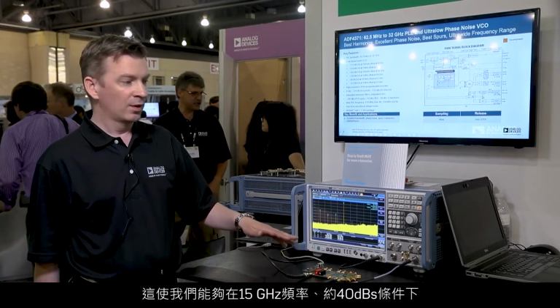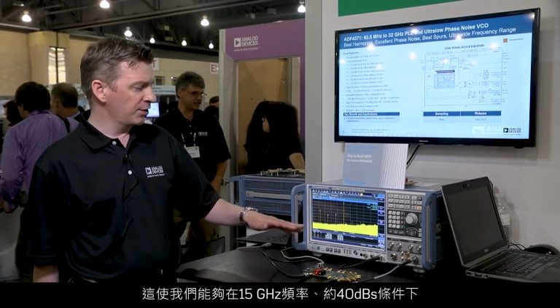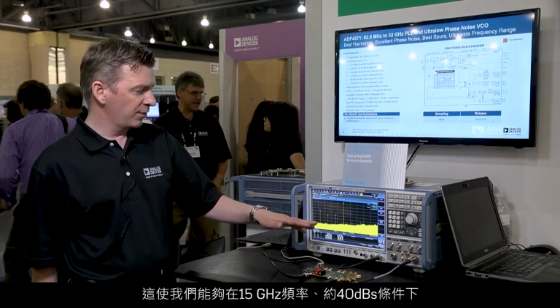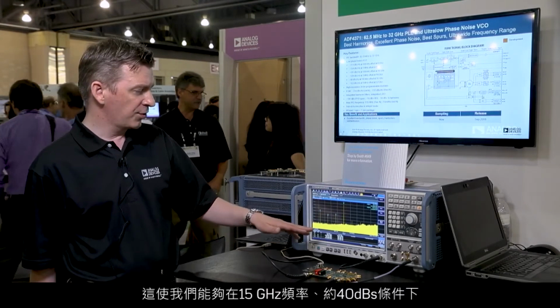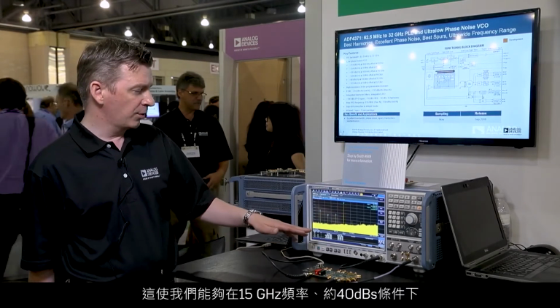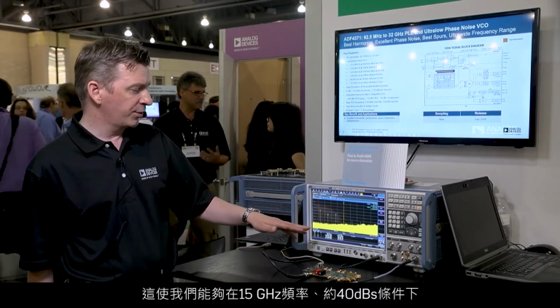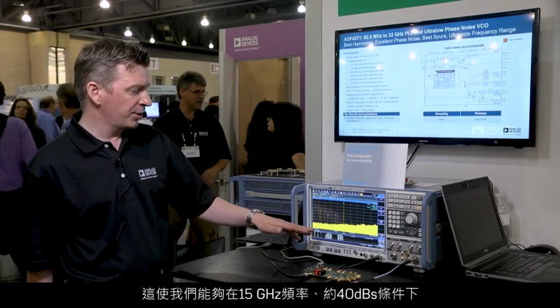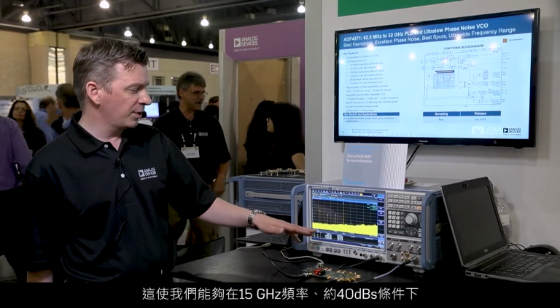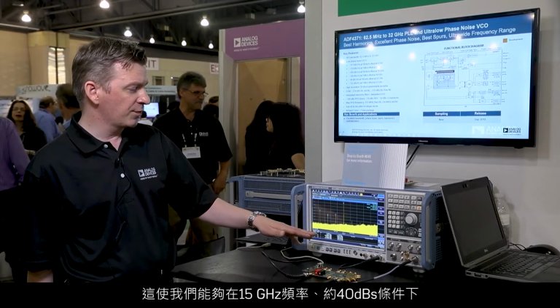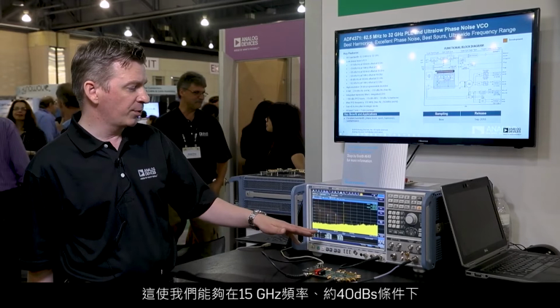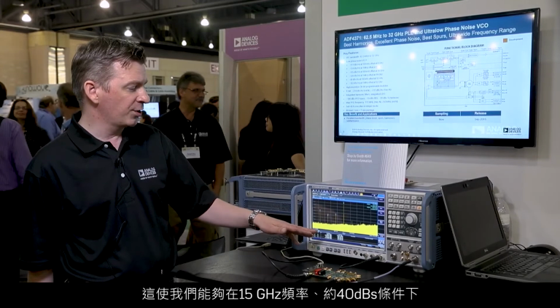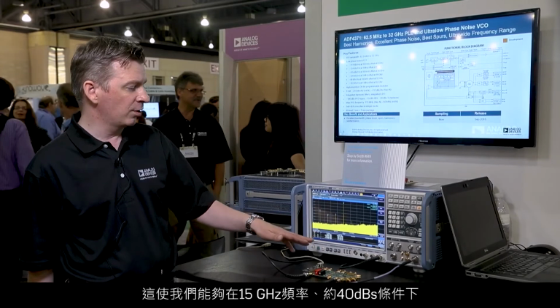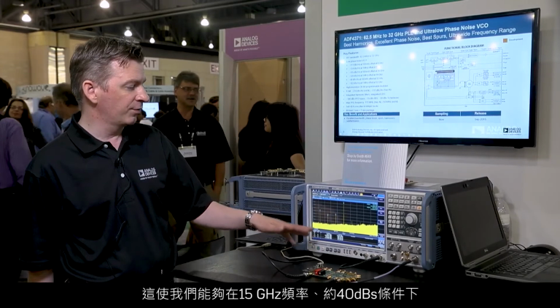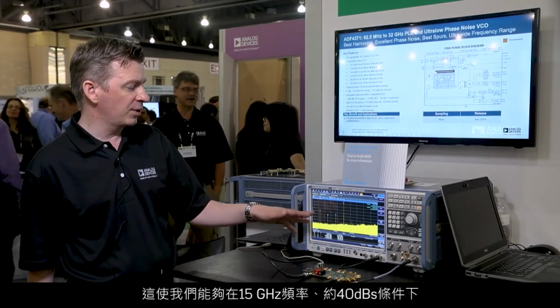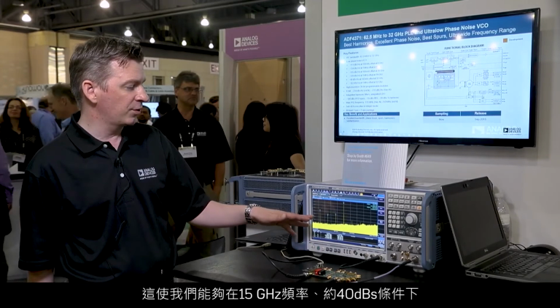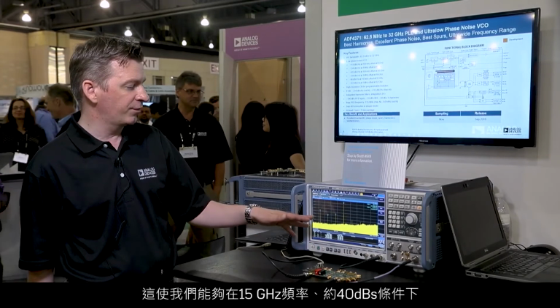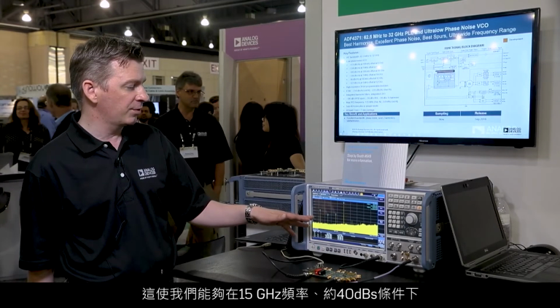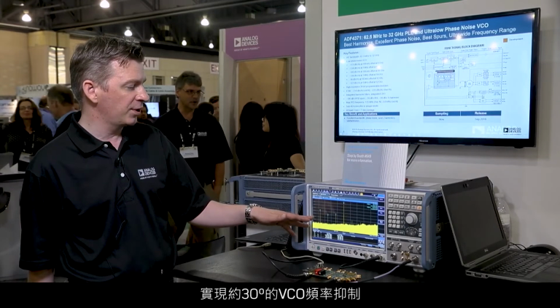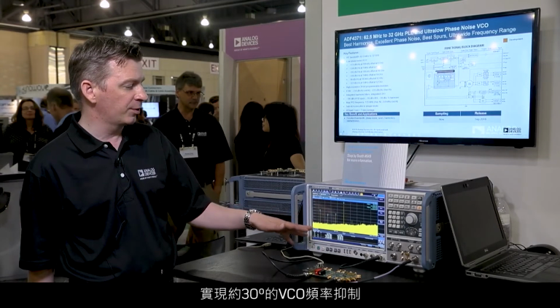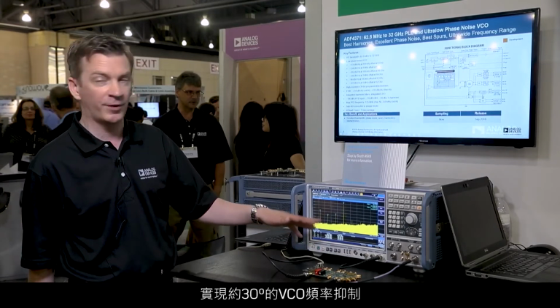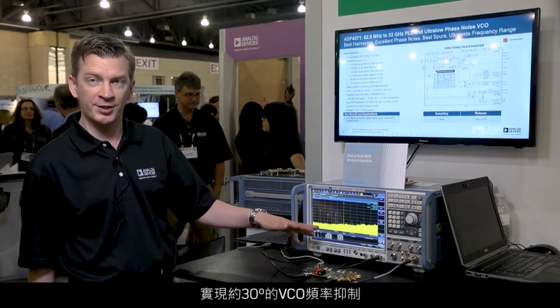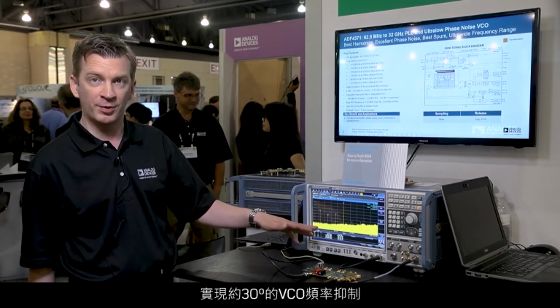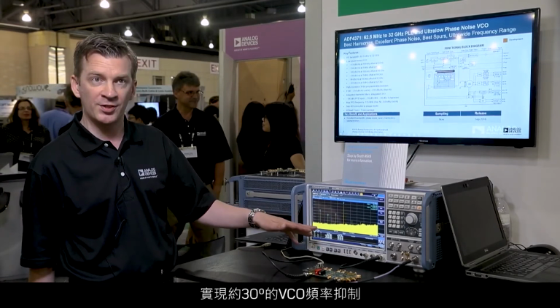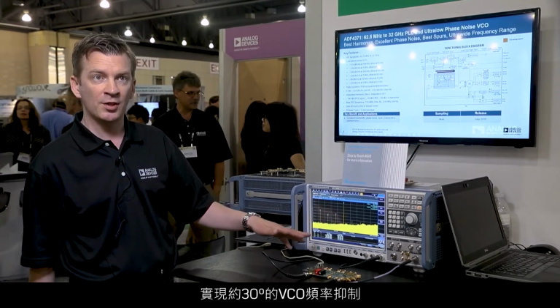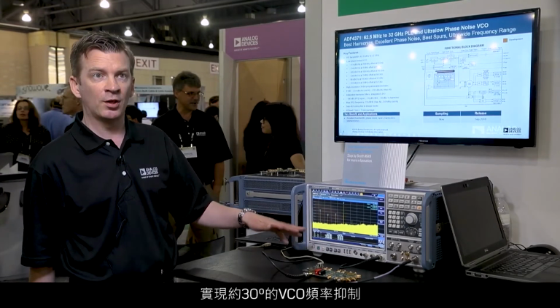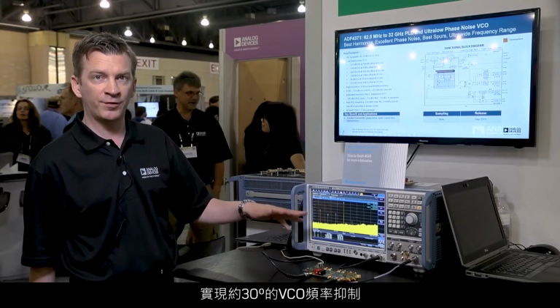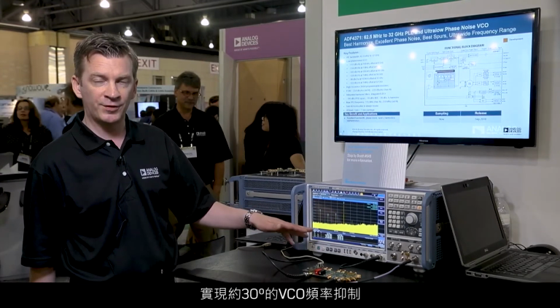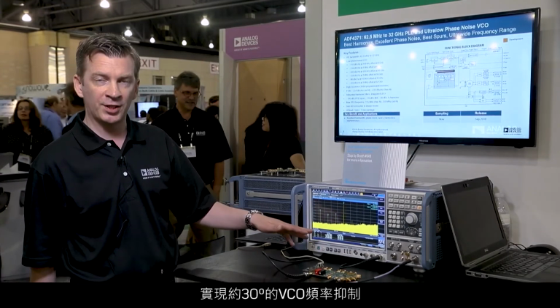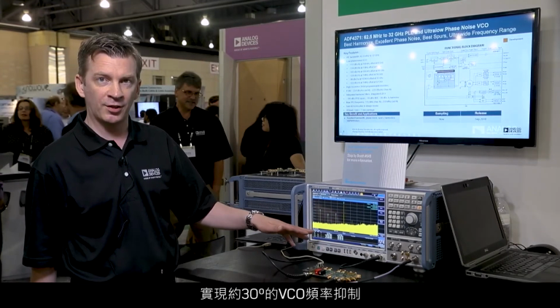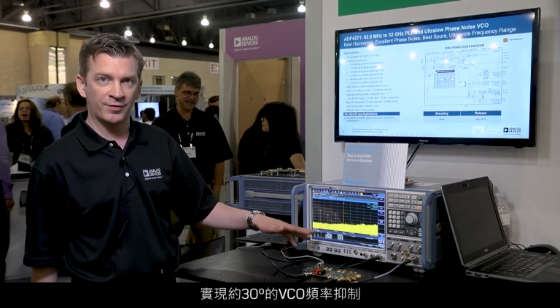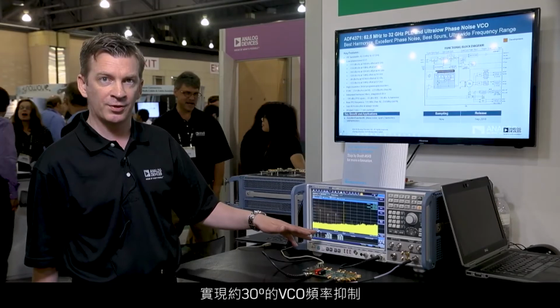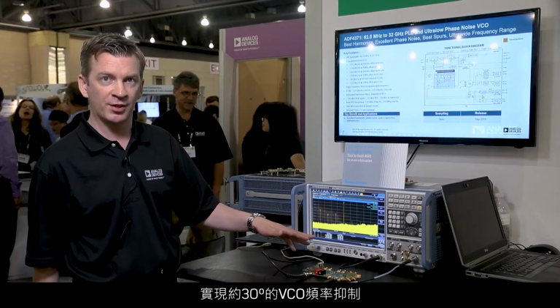This gives us about 30 dBs of suppression of the VCO frequency and about 40 dBs of the 15 GHz frequency.